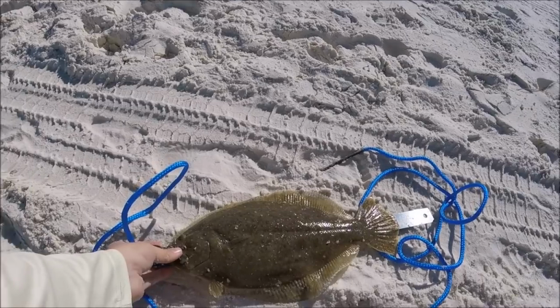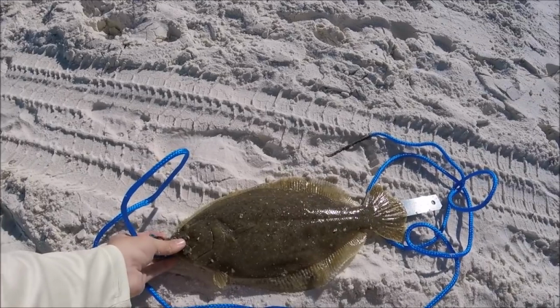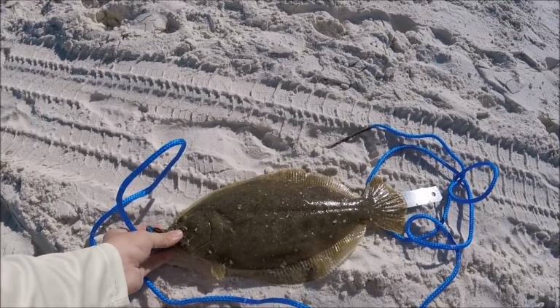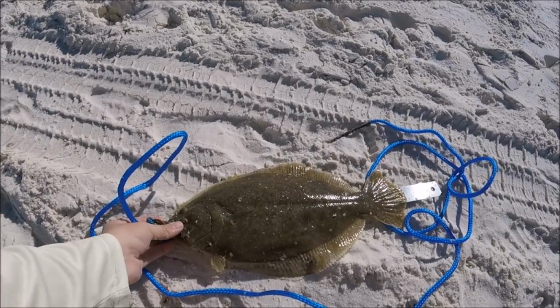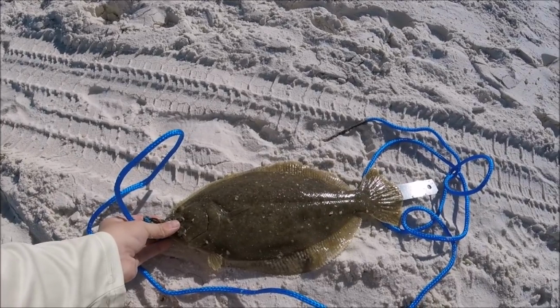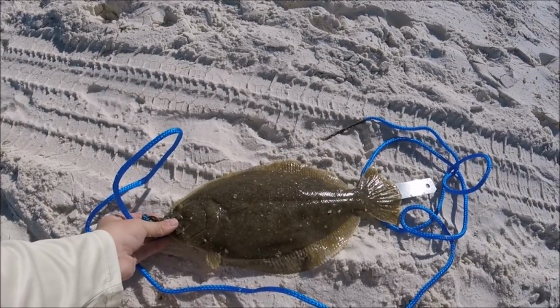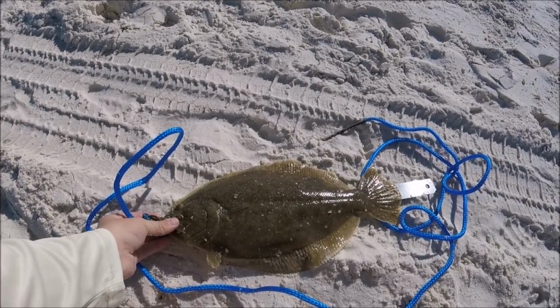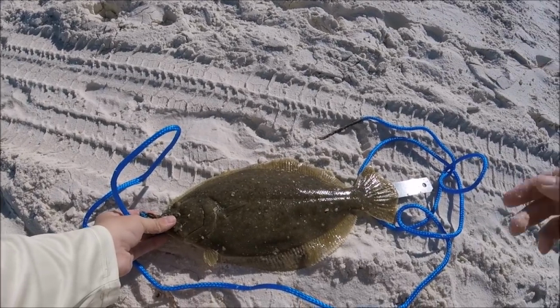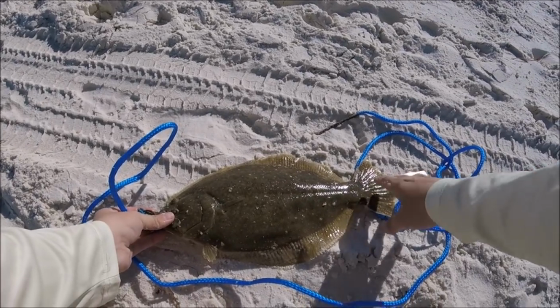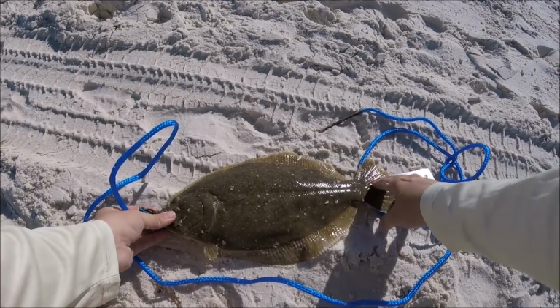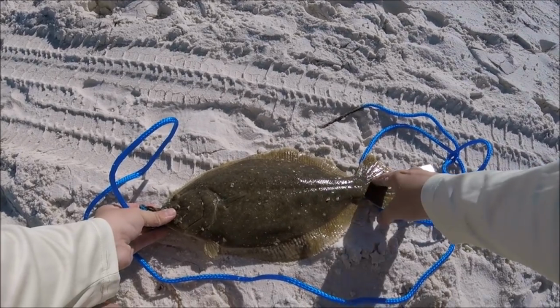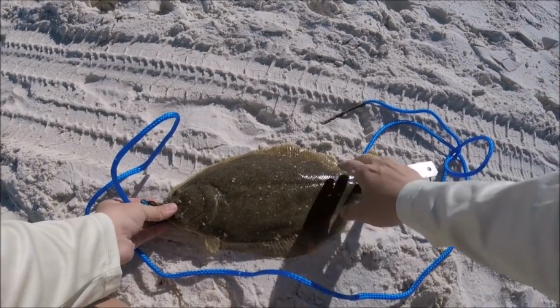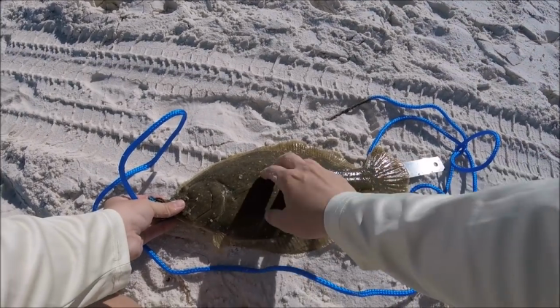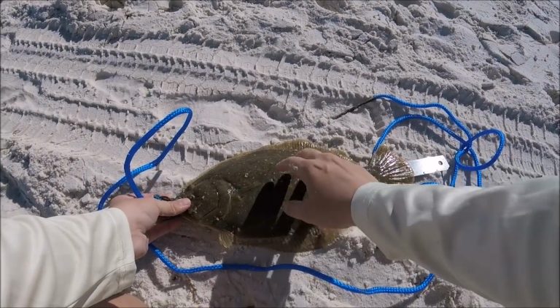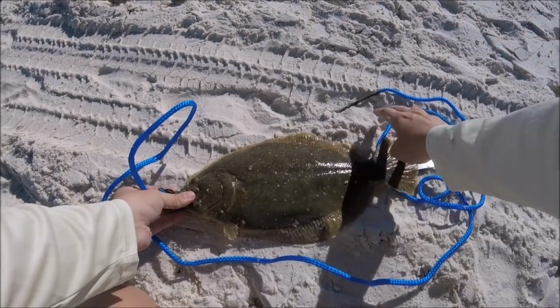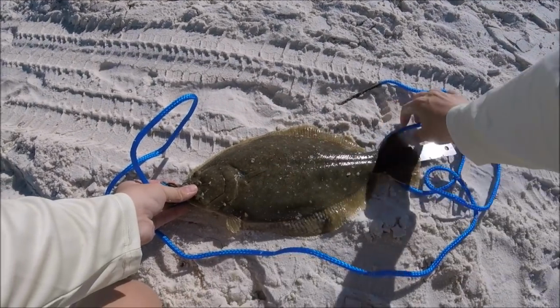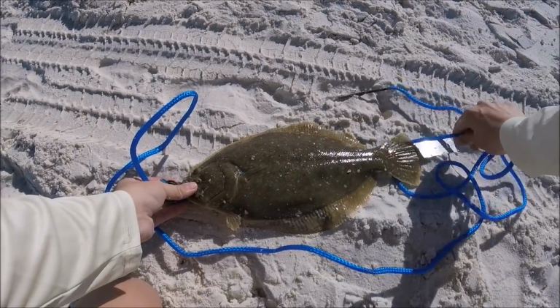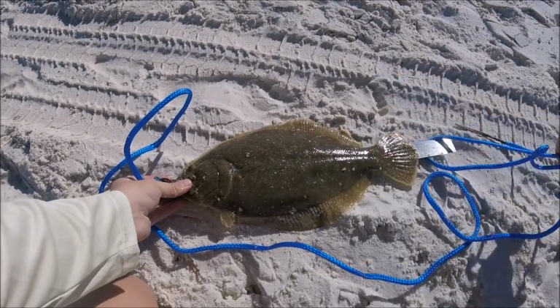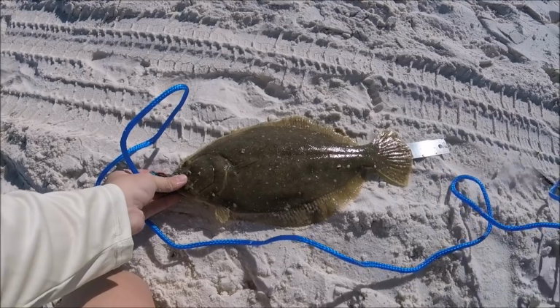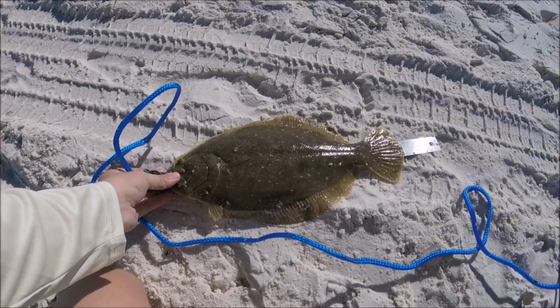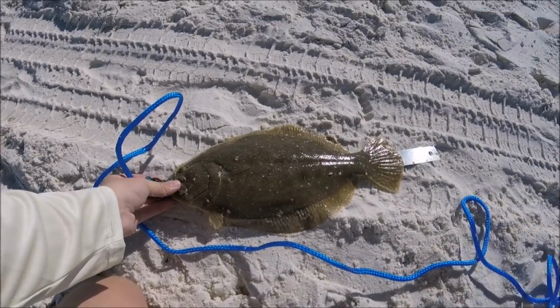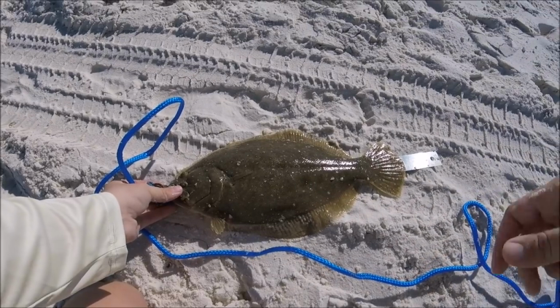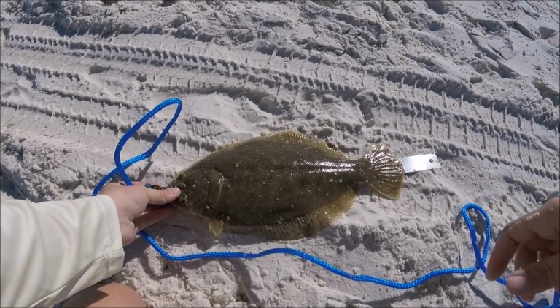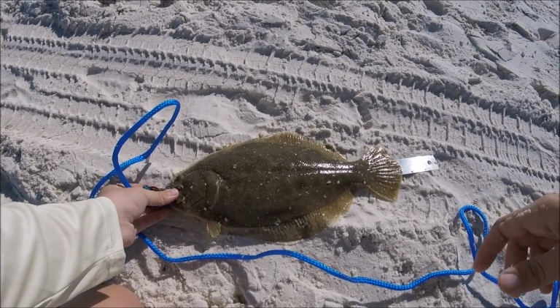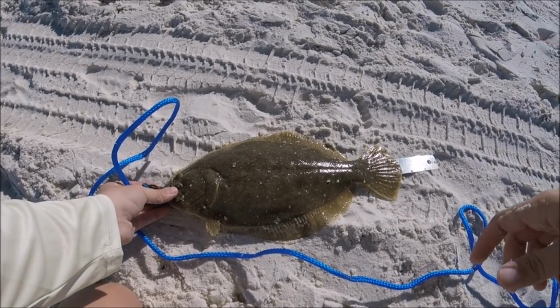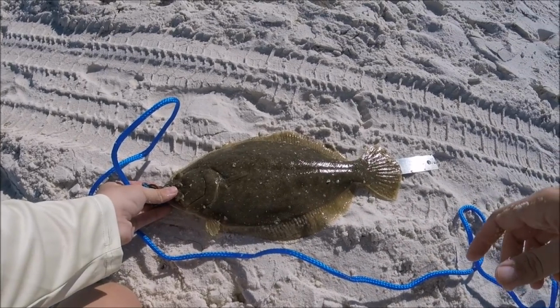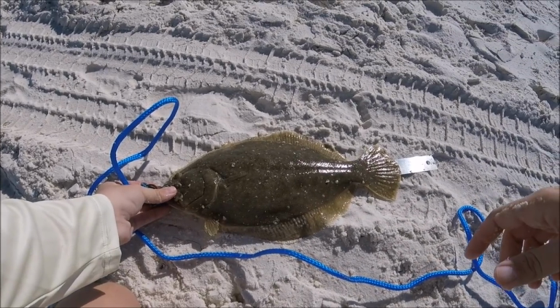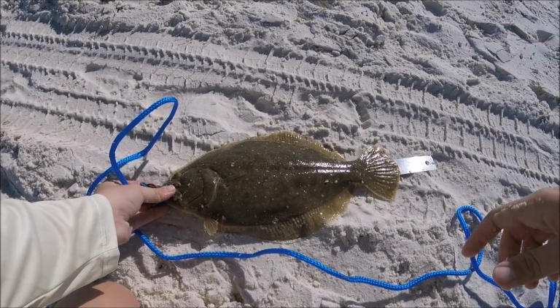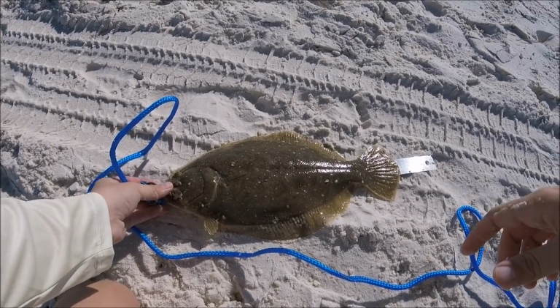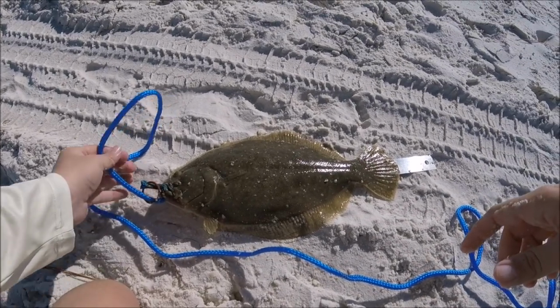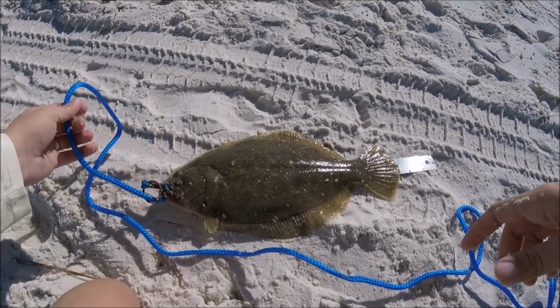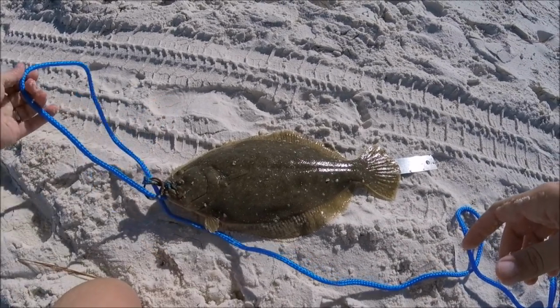He's right at 15 — beautiful flounder. A lot of meat on these. That is great — first flounder of the day.